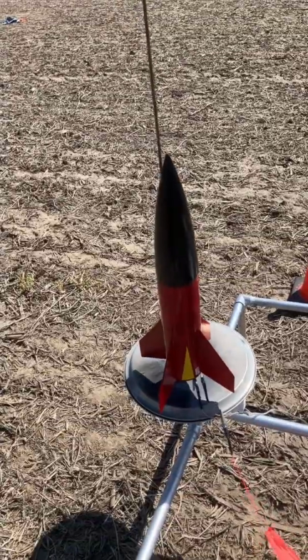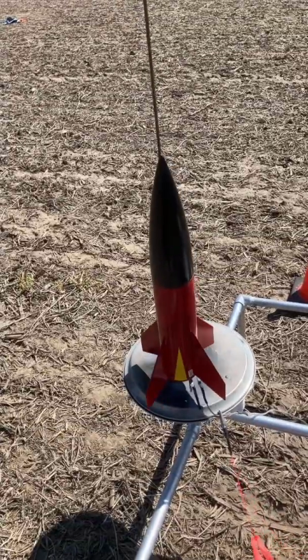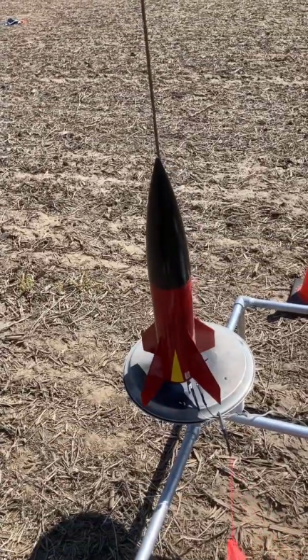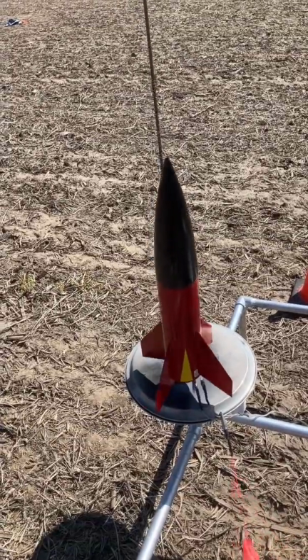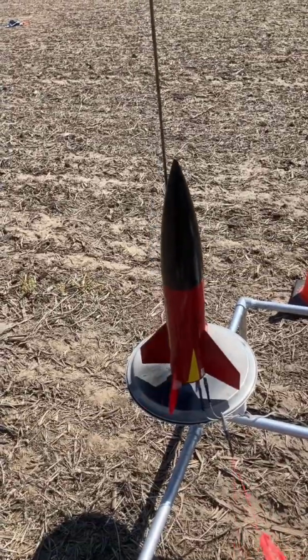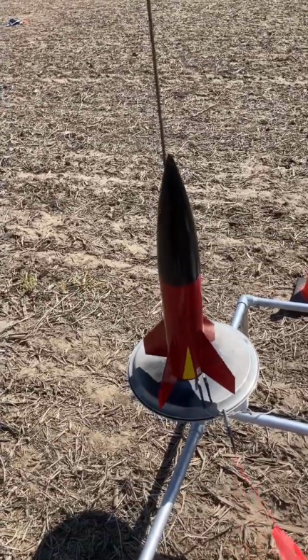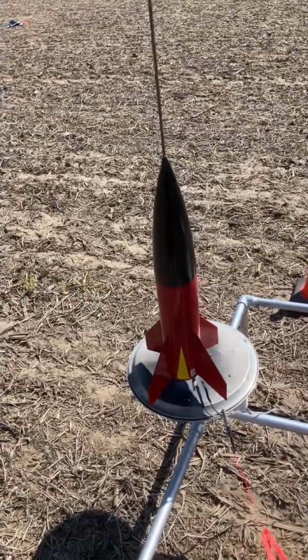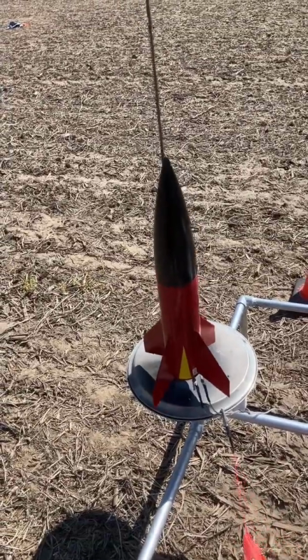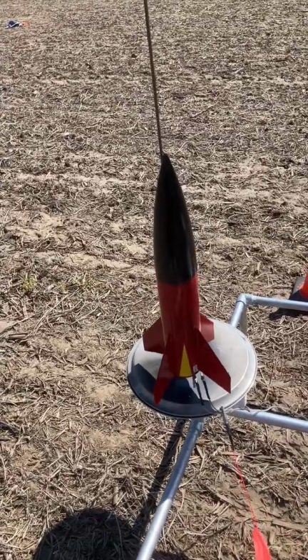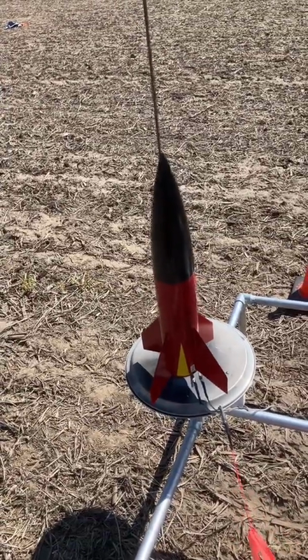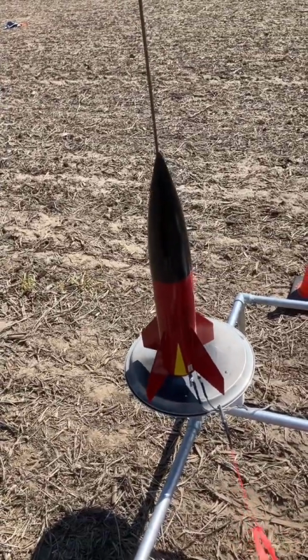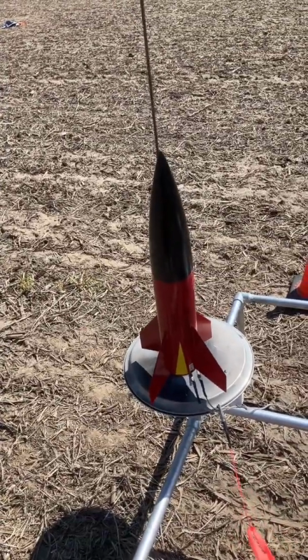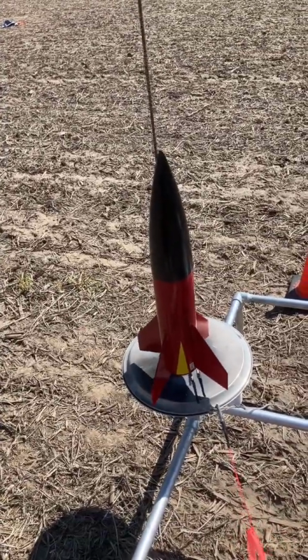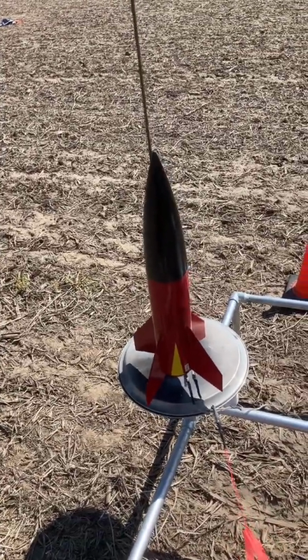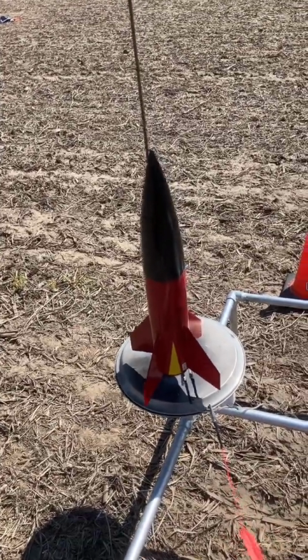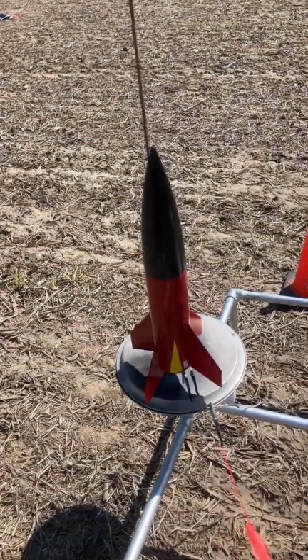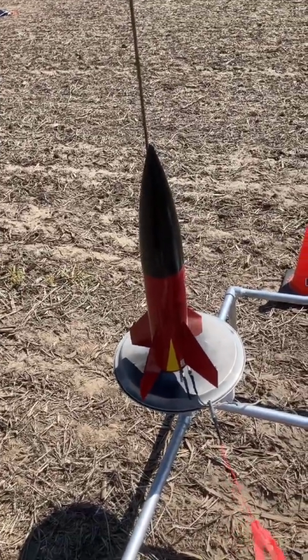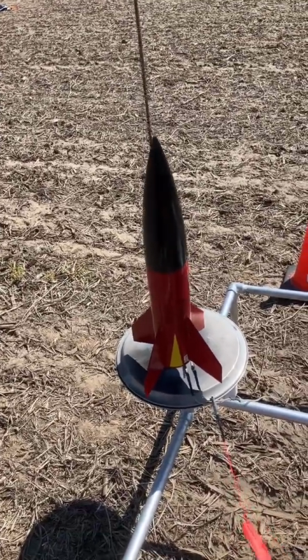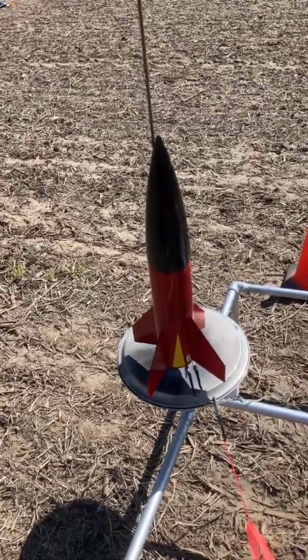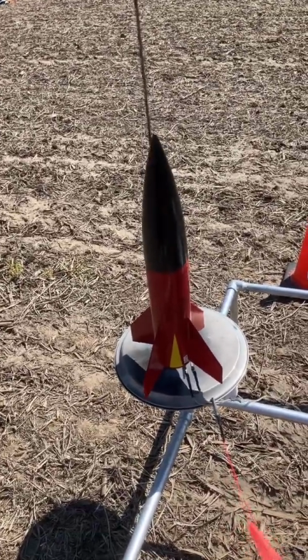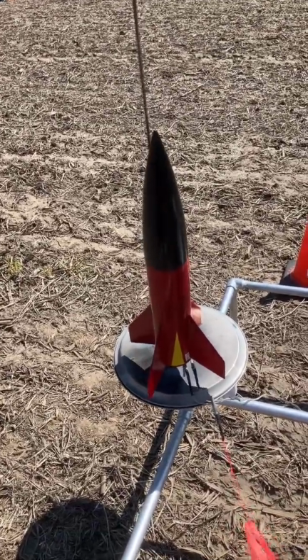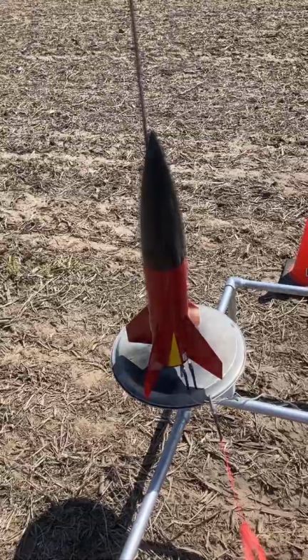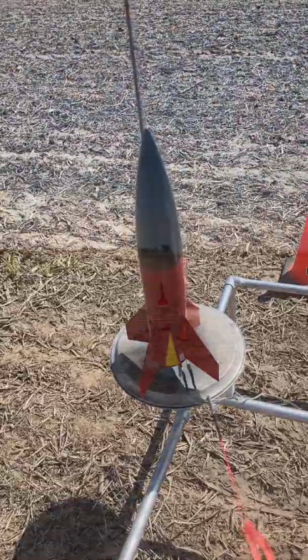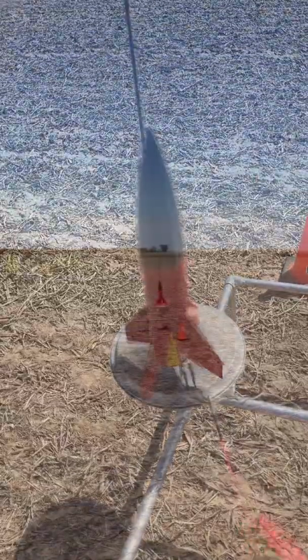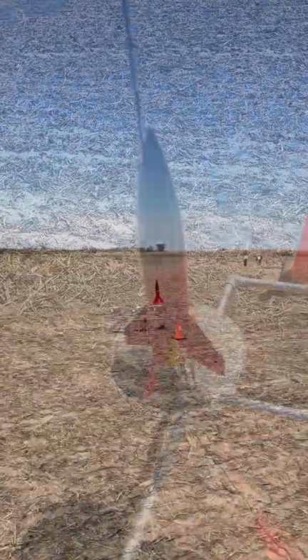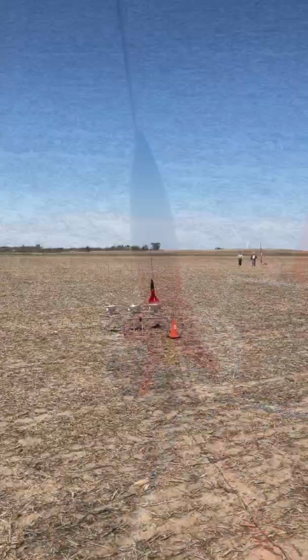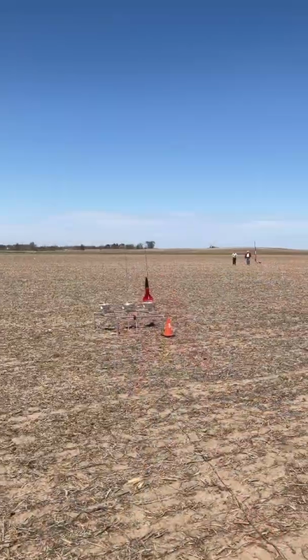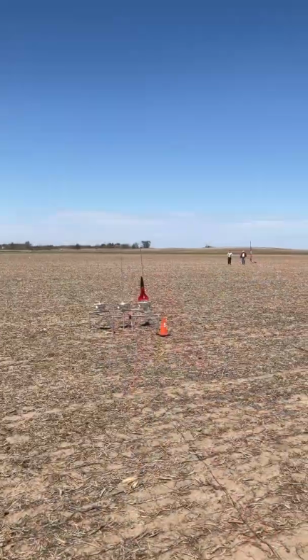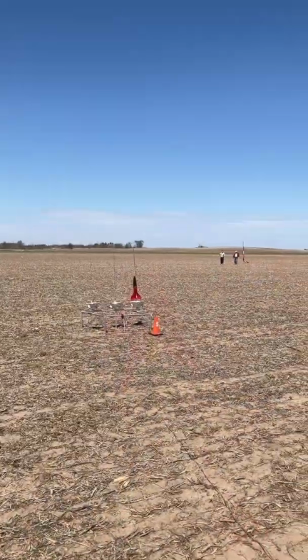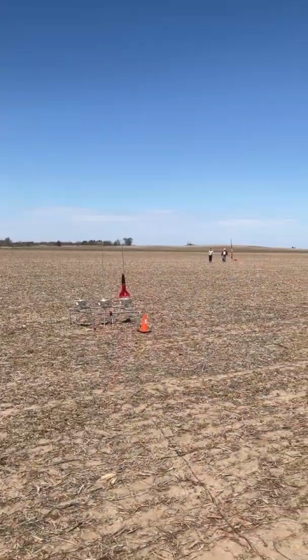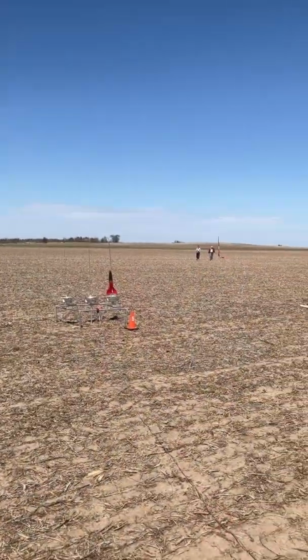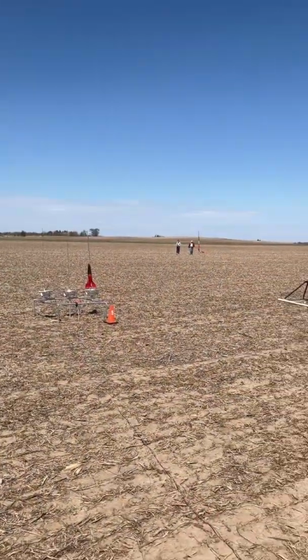I haven't flown this rocket since it got severely damaged about a year ago, so let's see what happens. 3, 2, 1, launch.